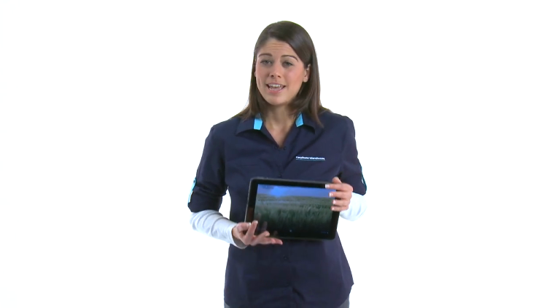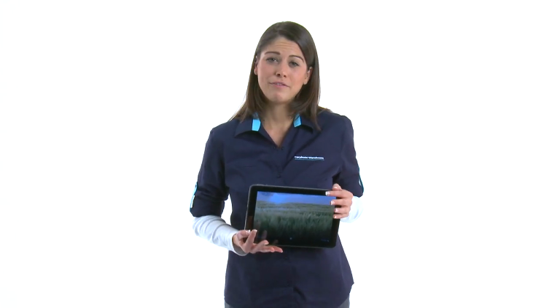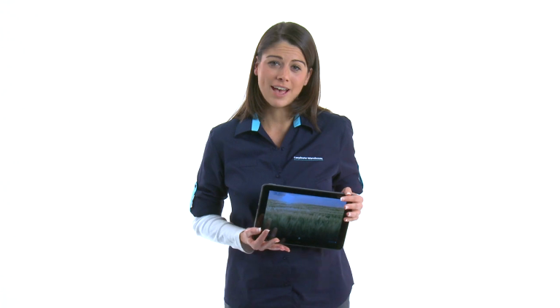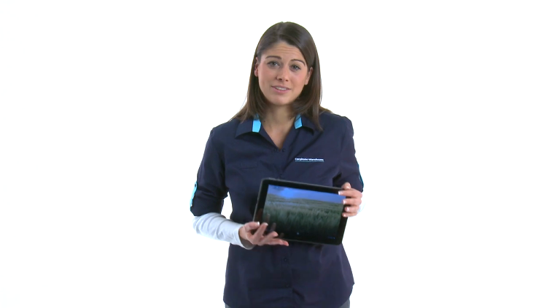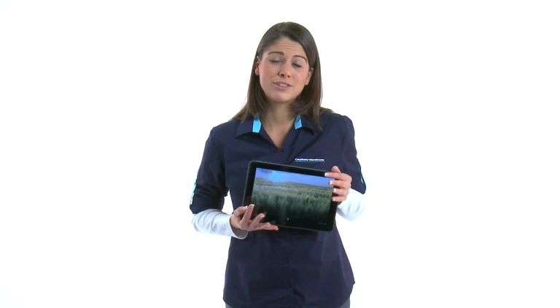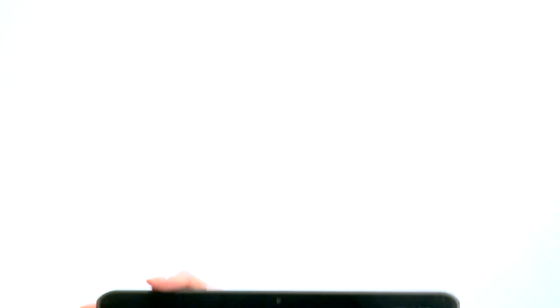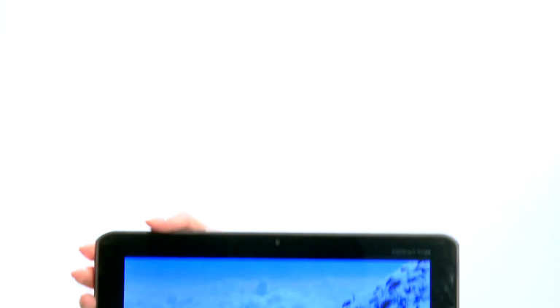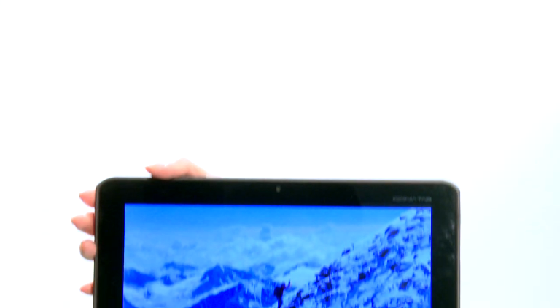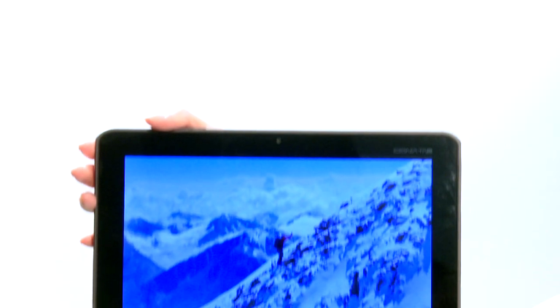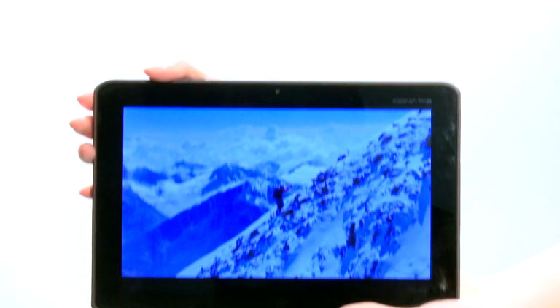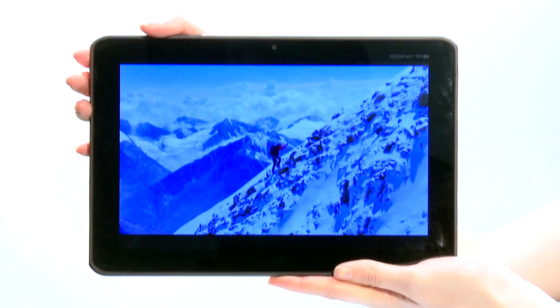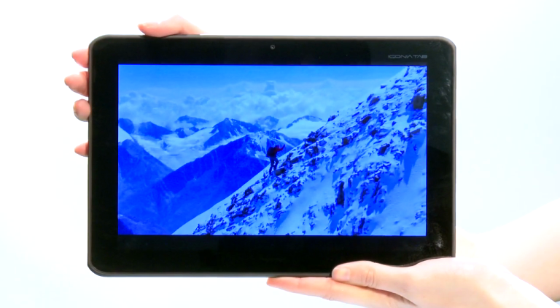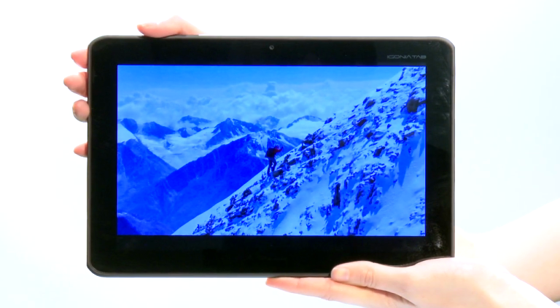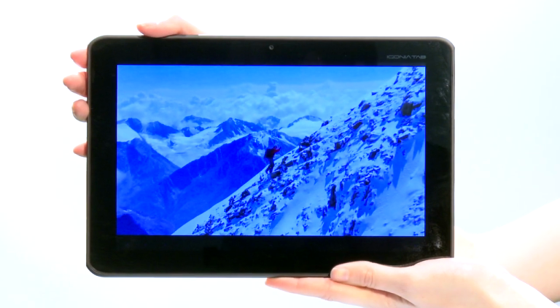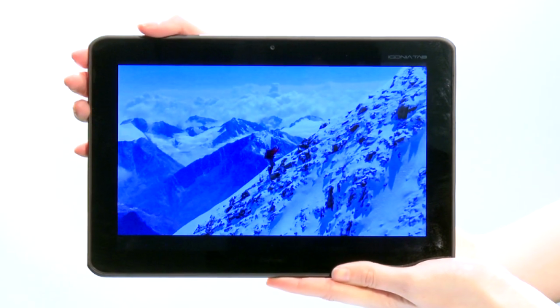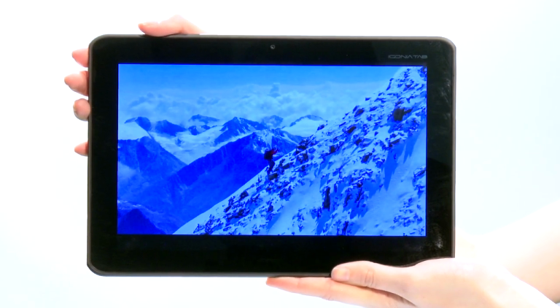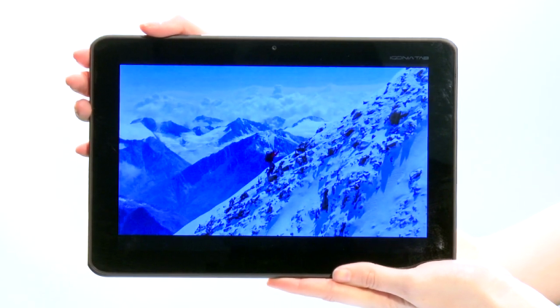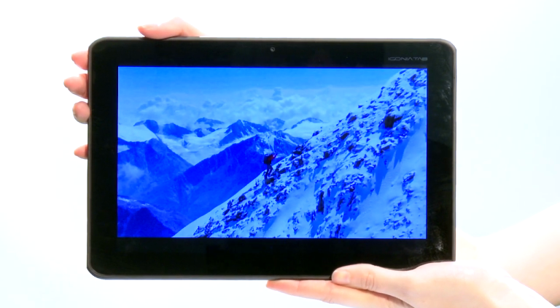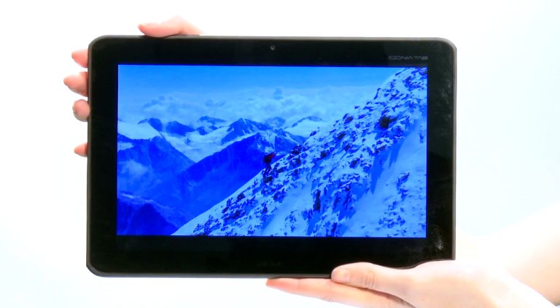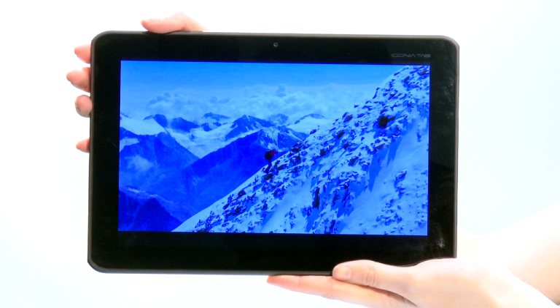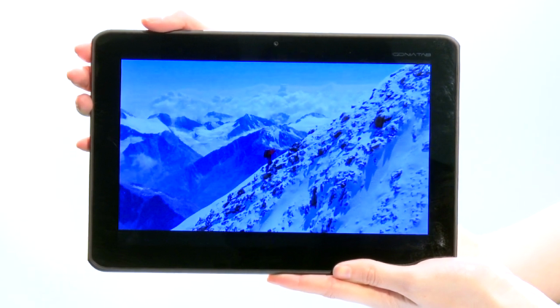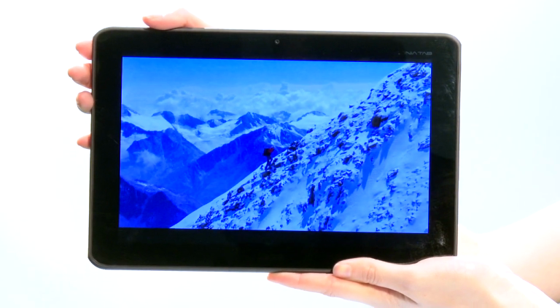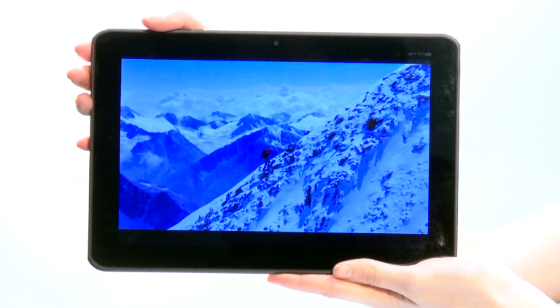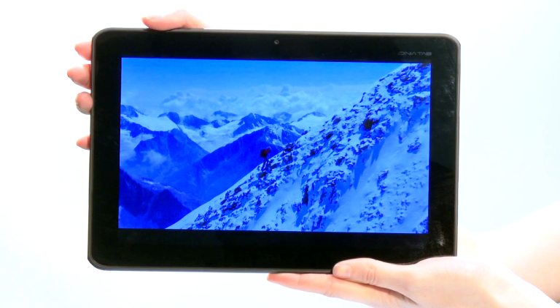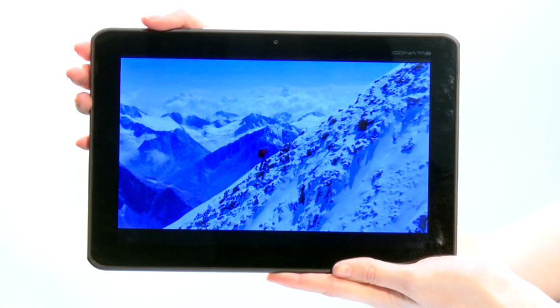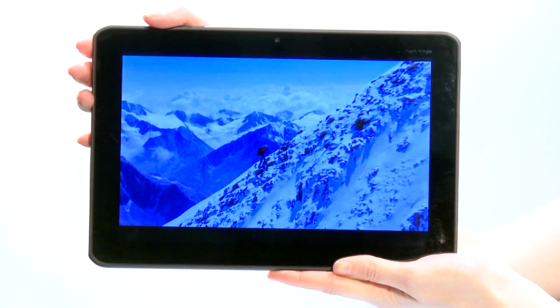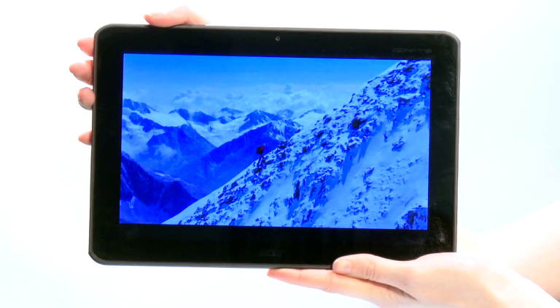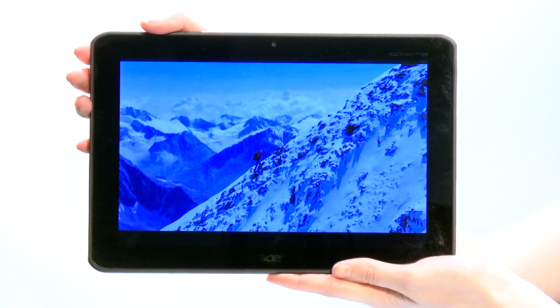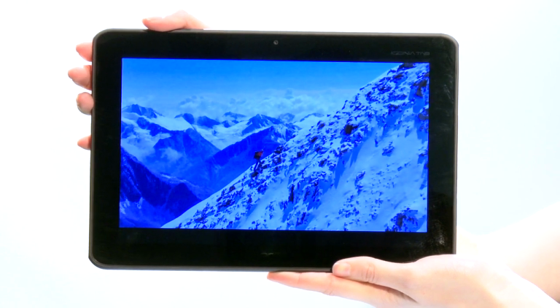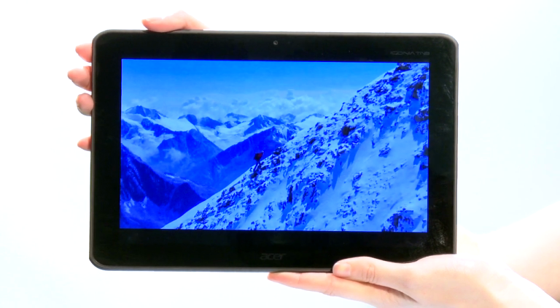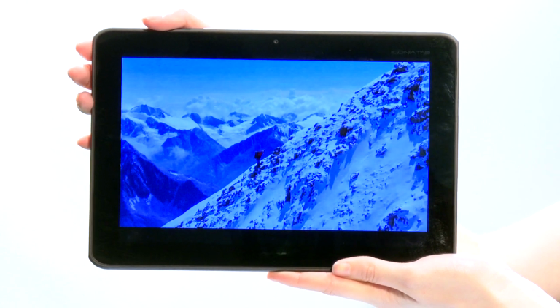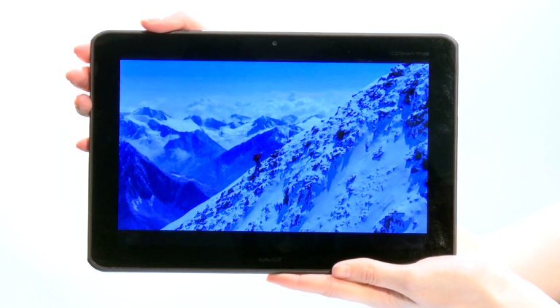In fact, the screen is good for more than just games. It's crisp enough for HD content, and your holiday snaps will be super lifelike.